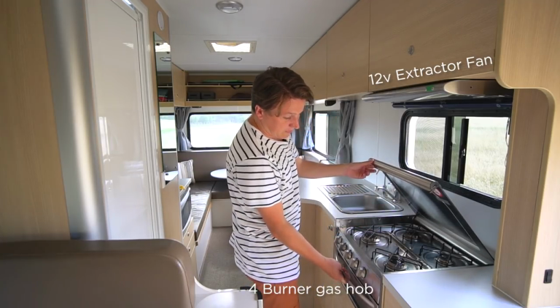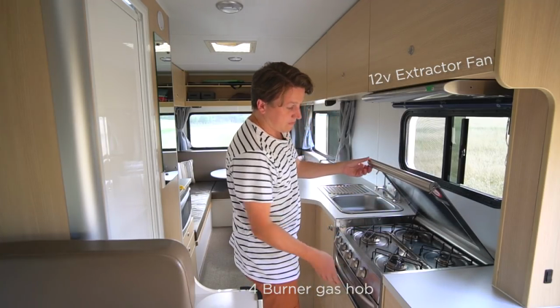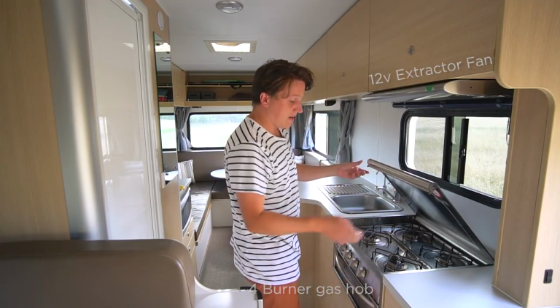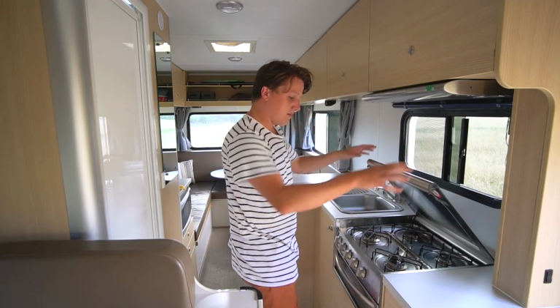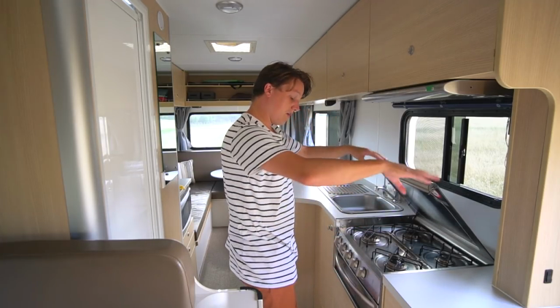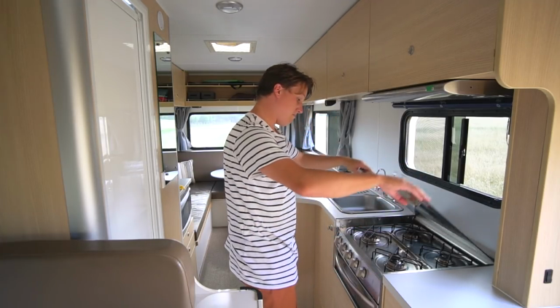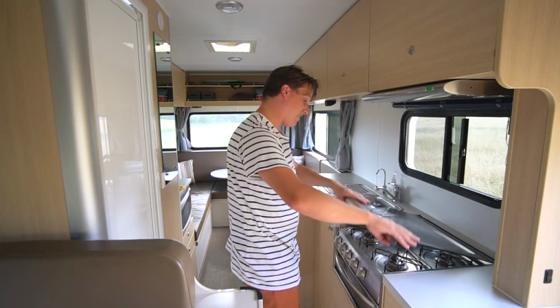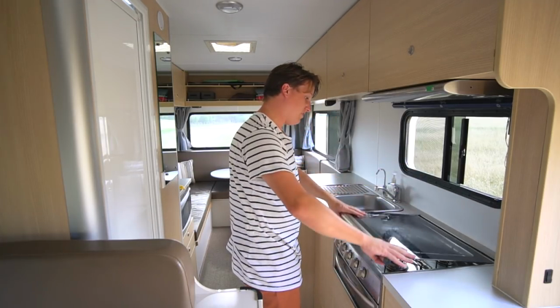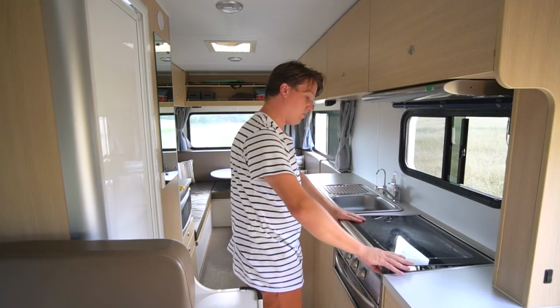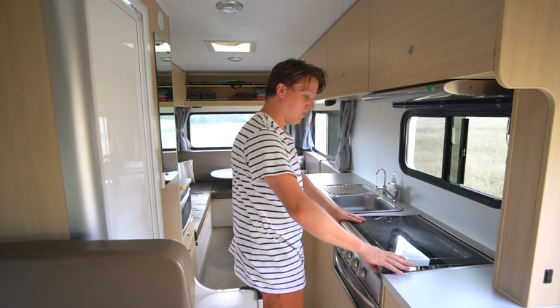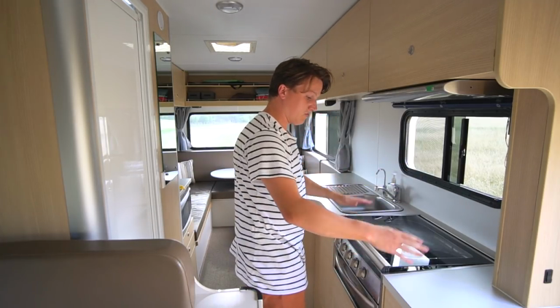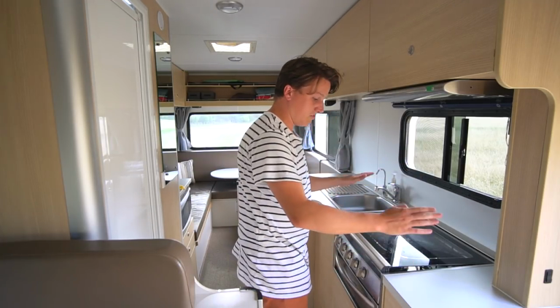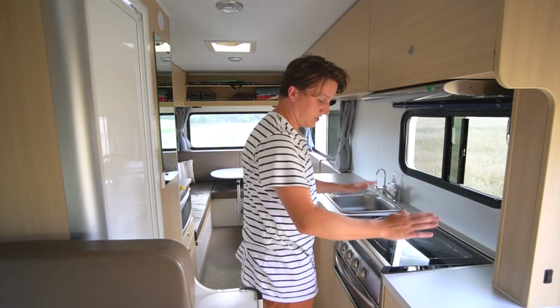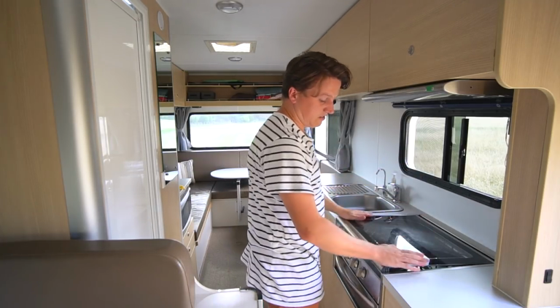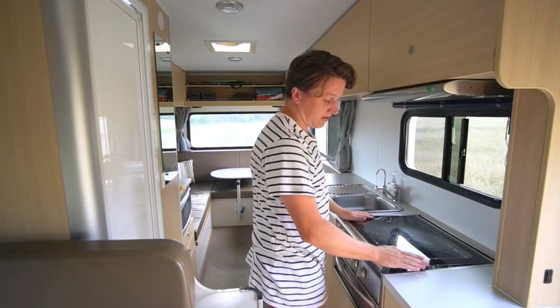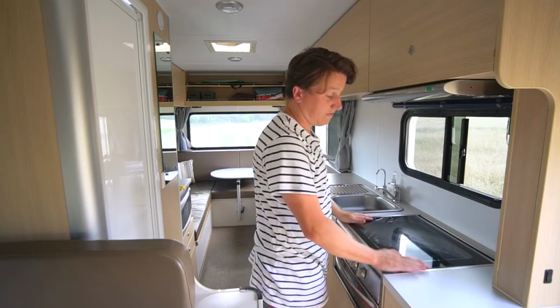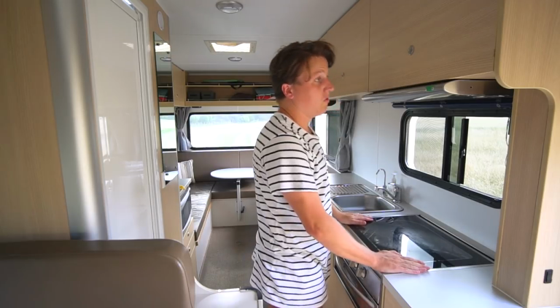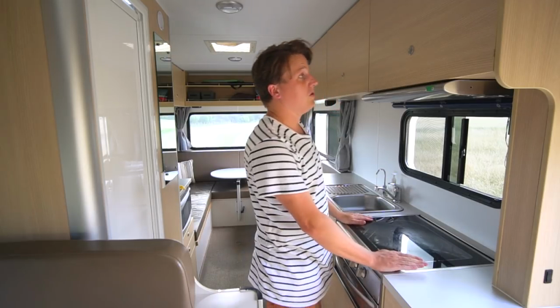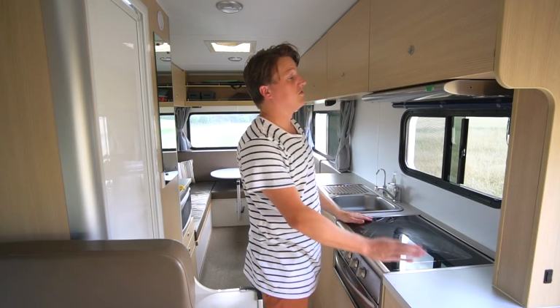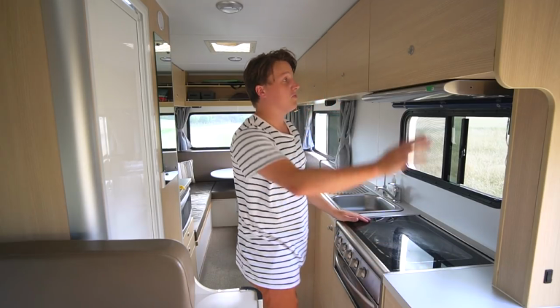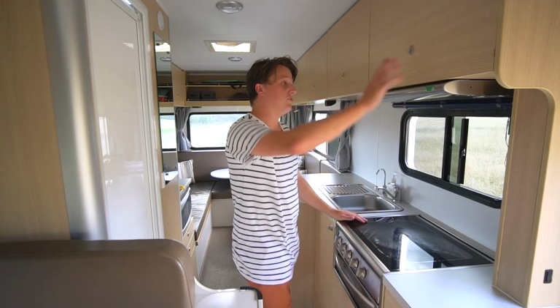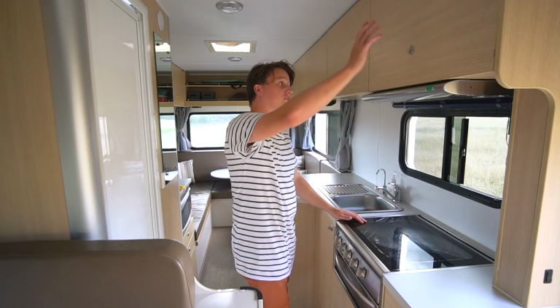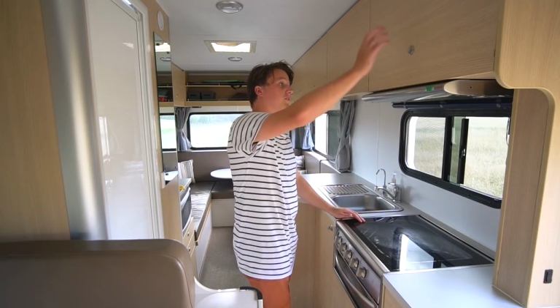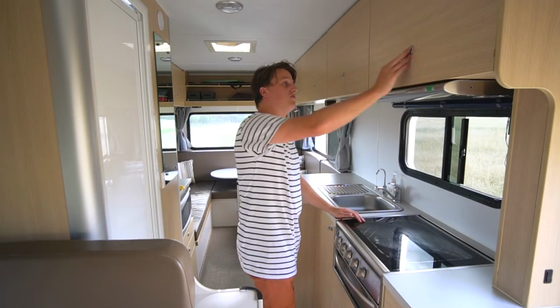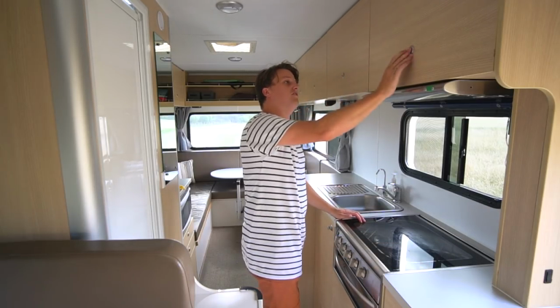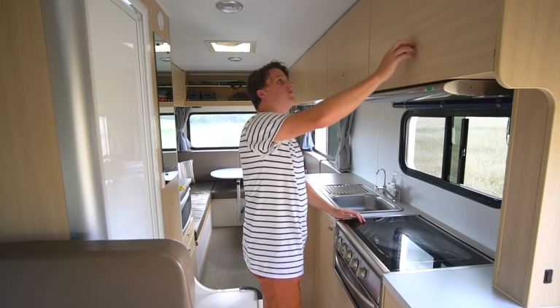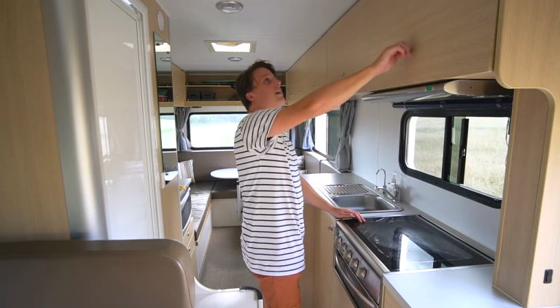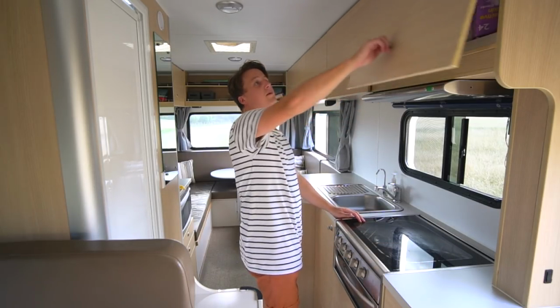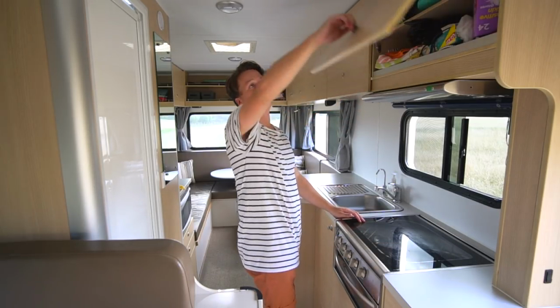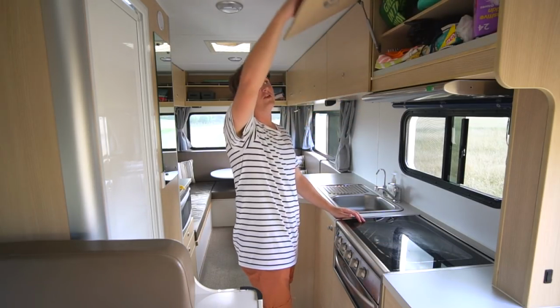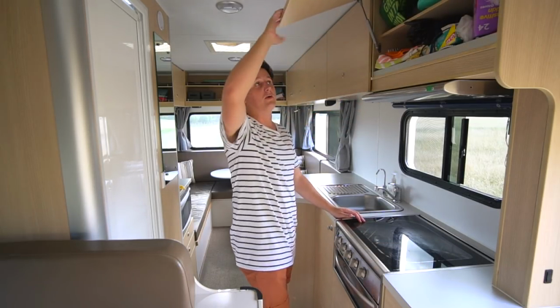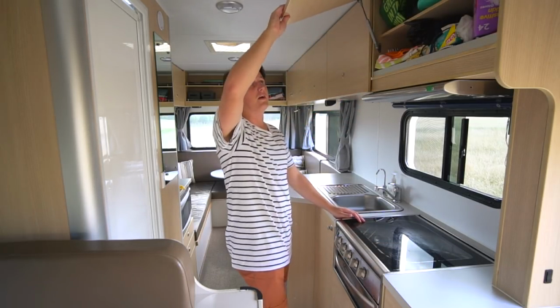One of the main reasons we bought this Rosie is for the storage. There's just an insane amount of storage up here.